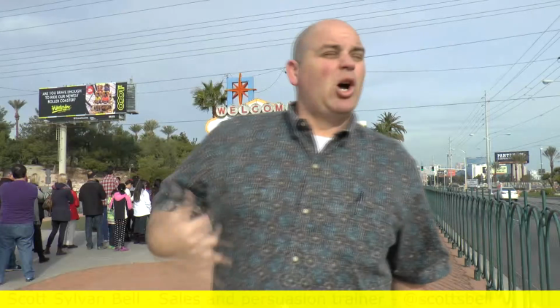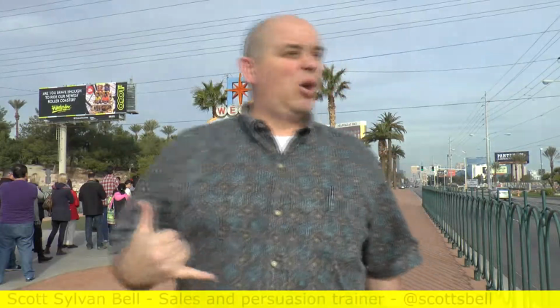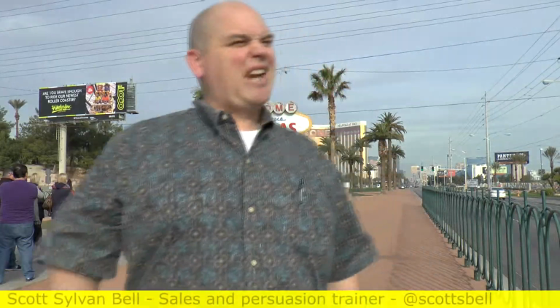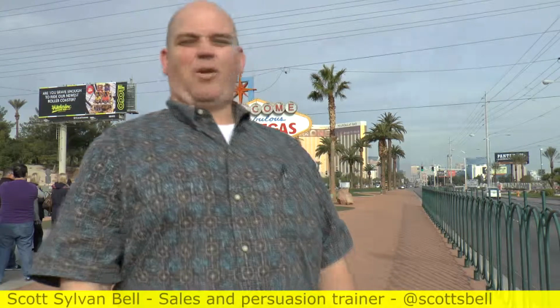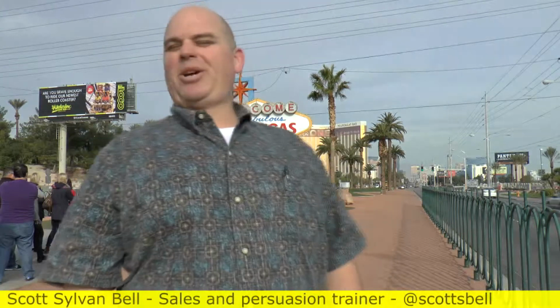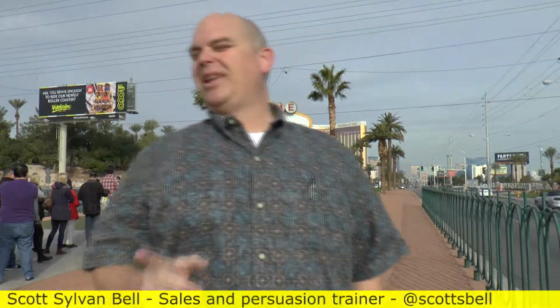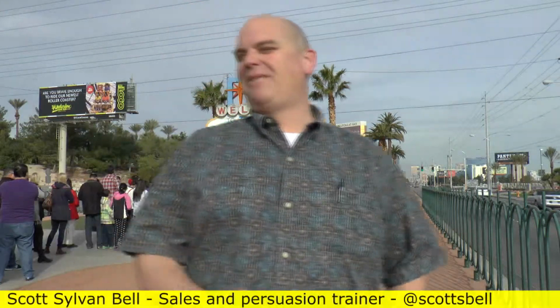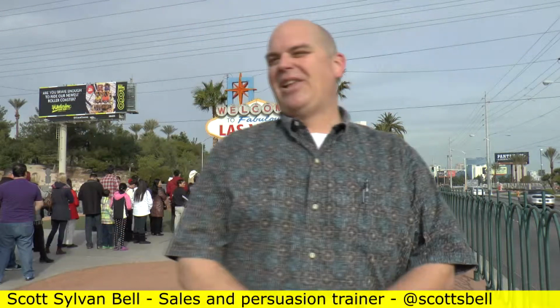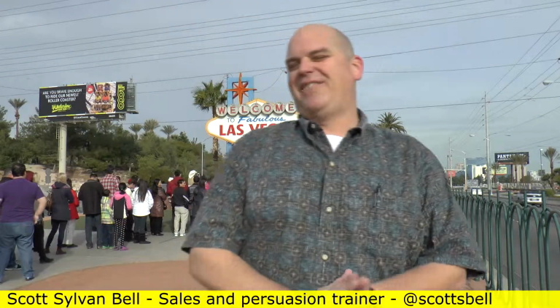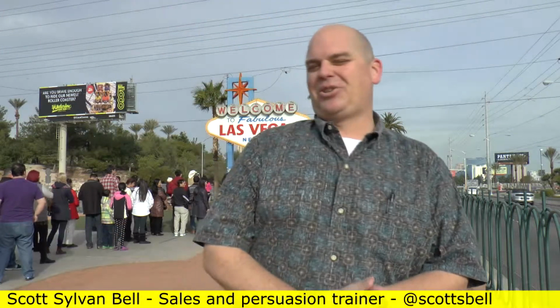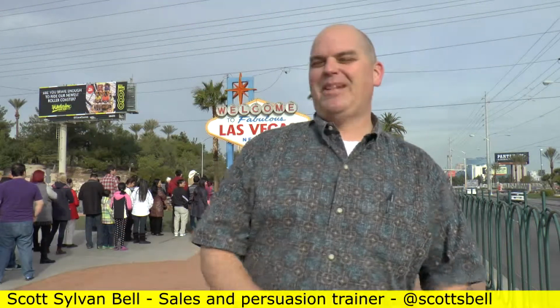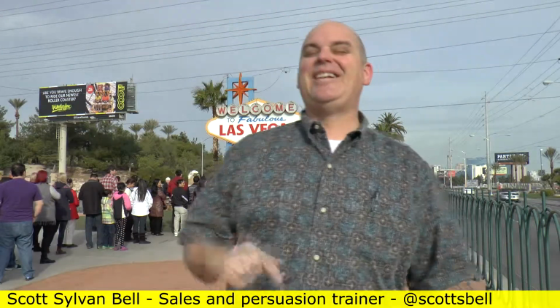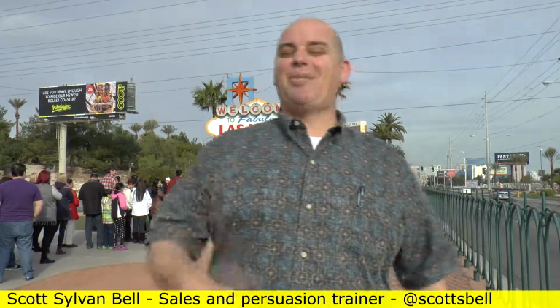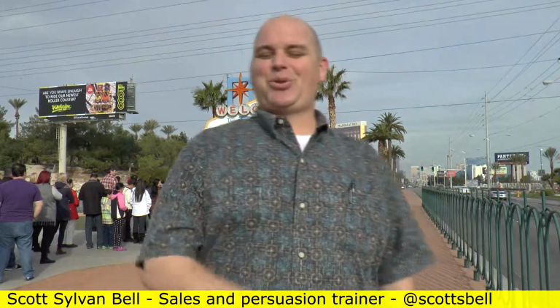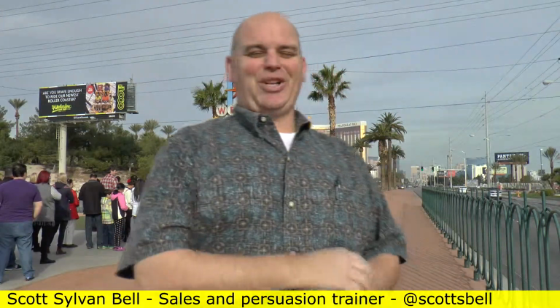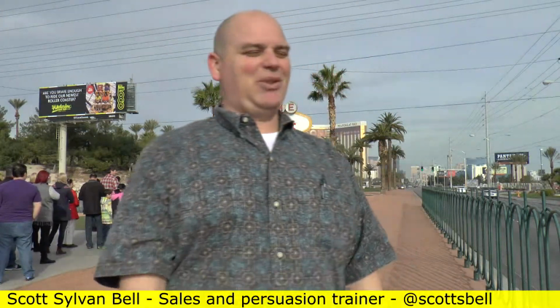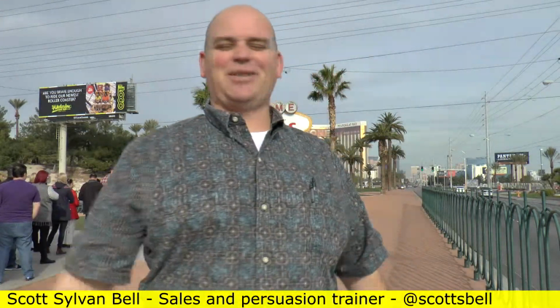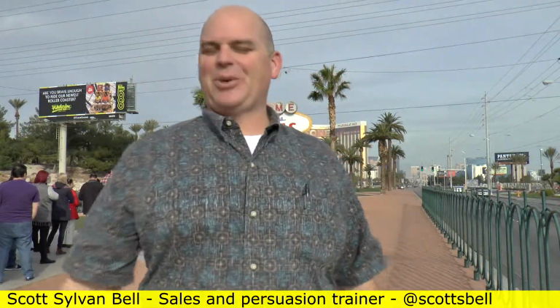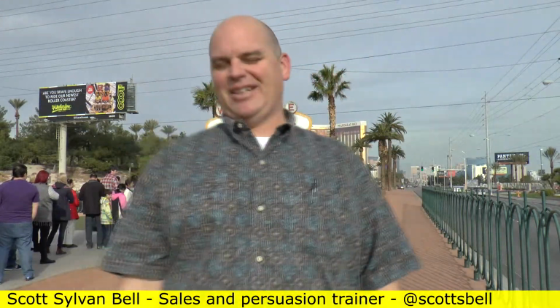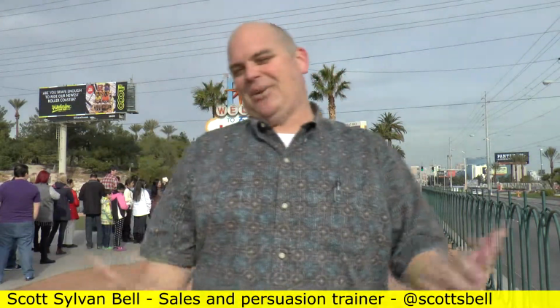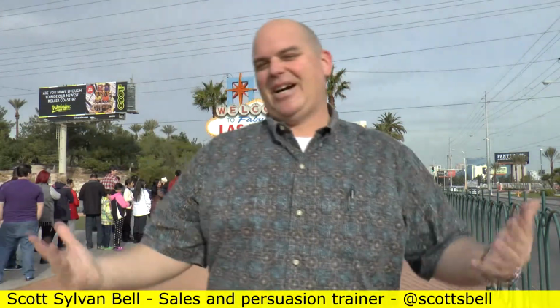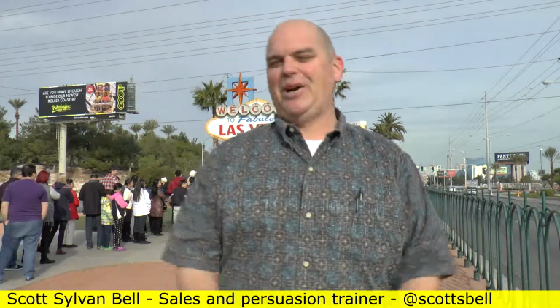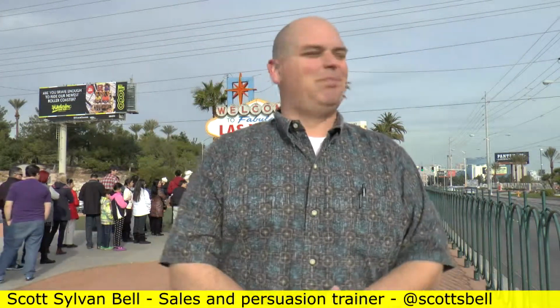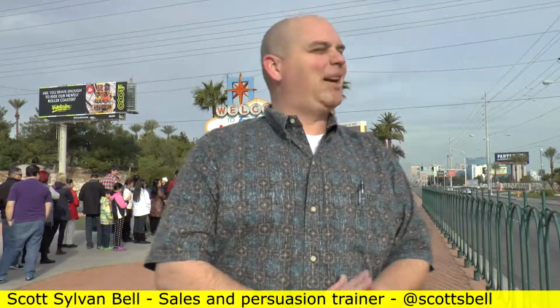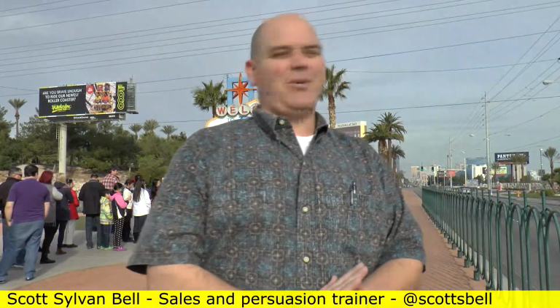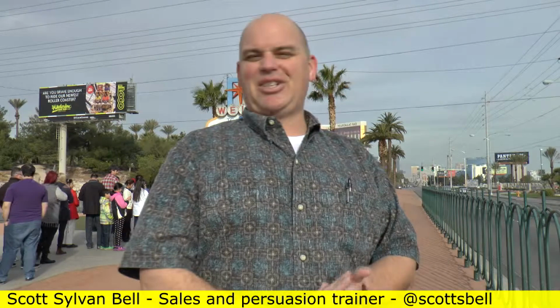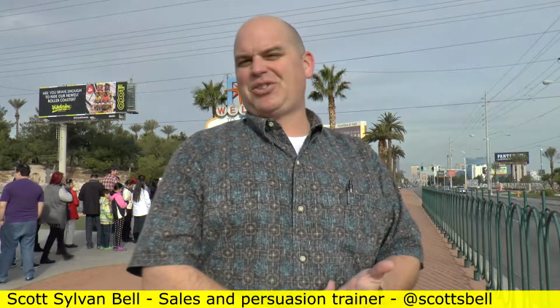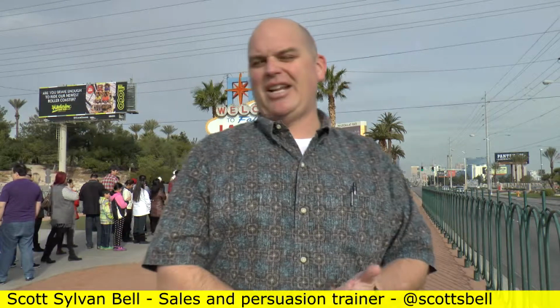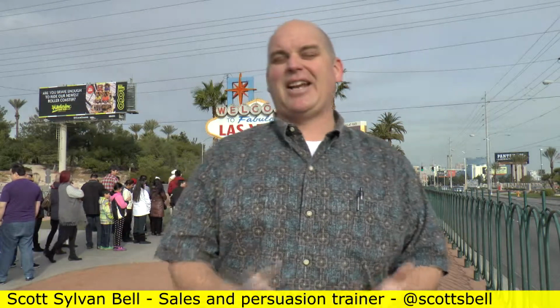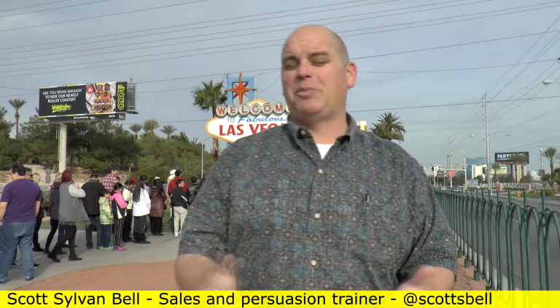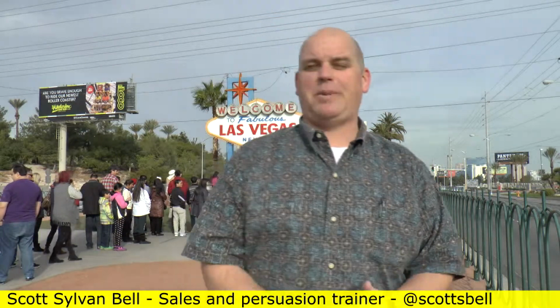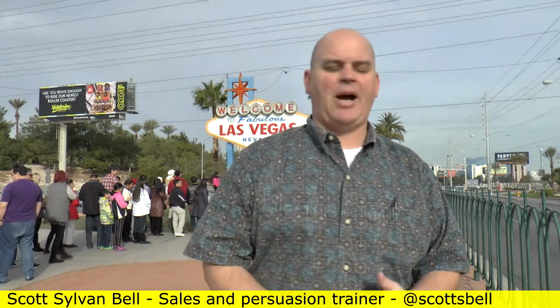Hello everyone, it's Scott Simon Bell coming to you live from the Las Vegas Strip. It is December 20th, 2014. I thought we'd talk about some body language and sales training that's going to help sales people out.